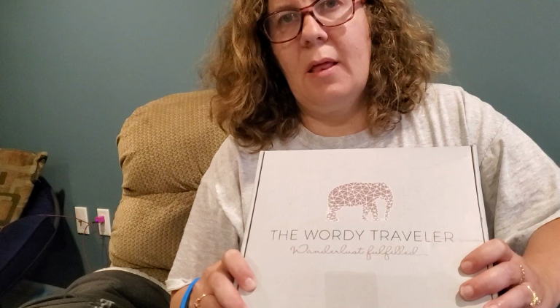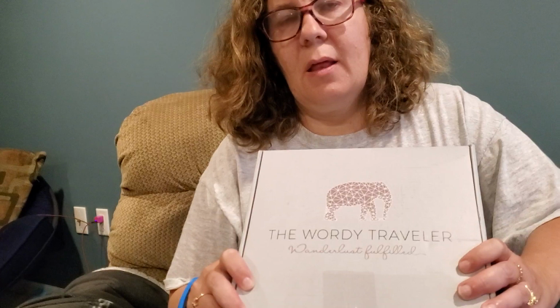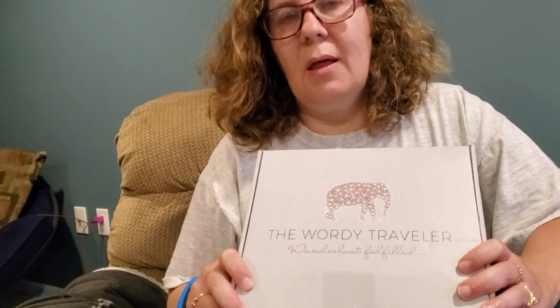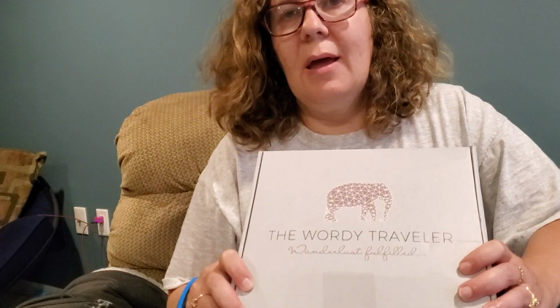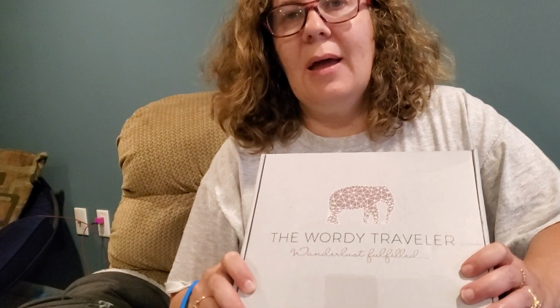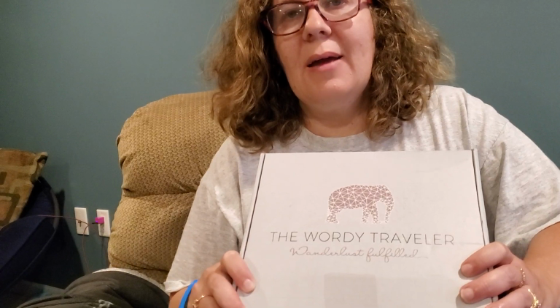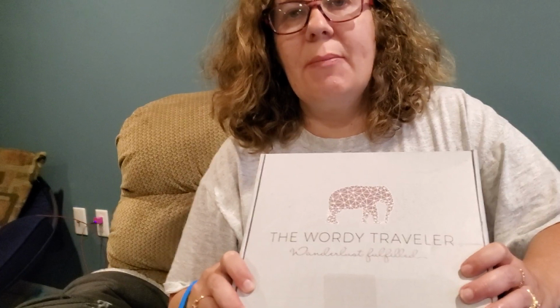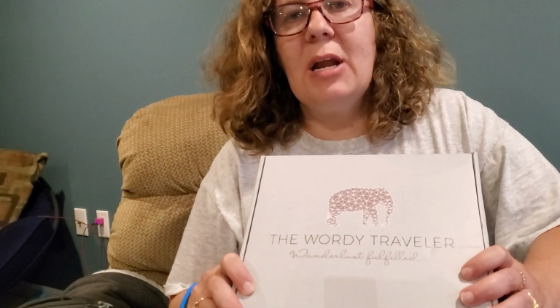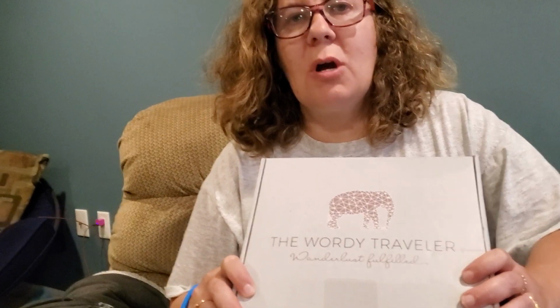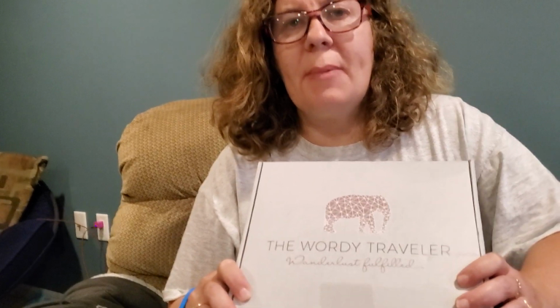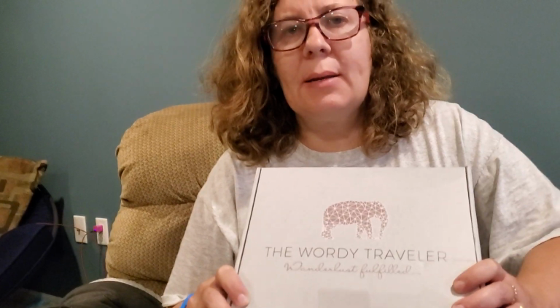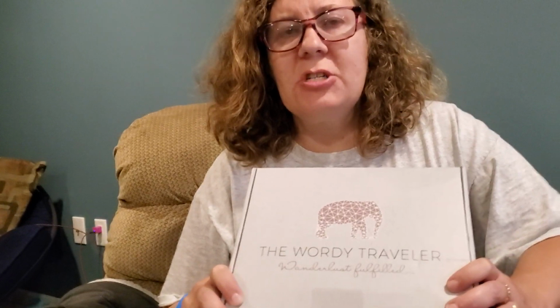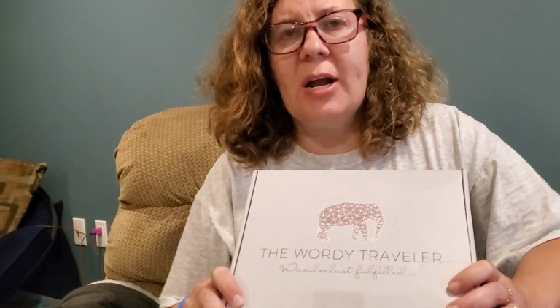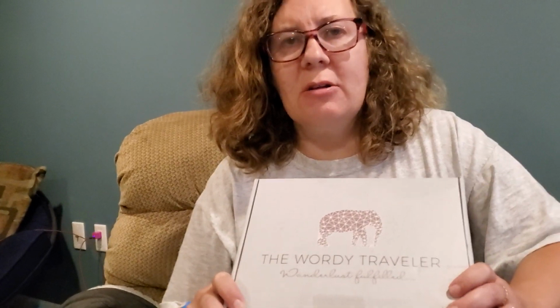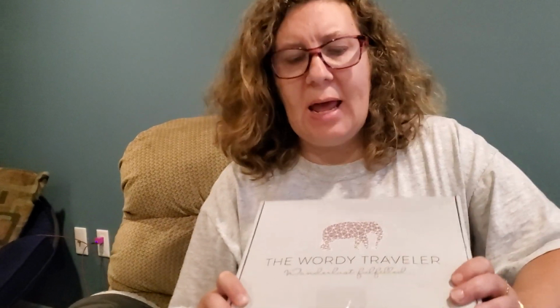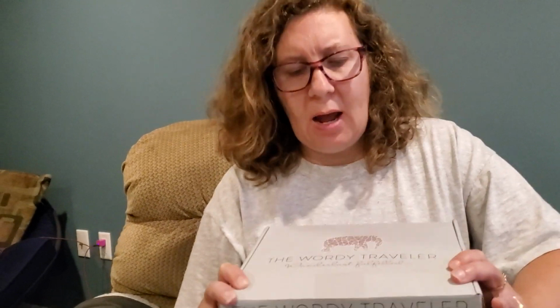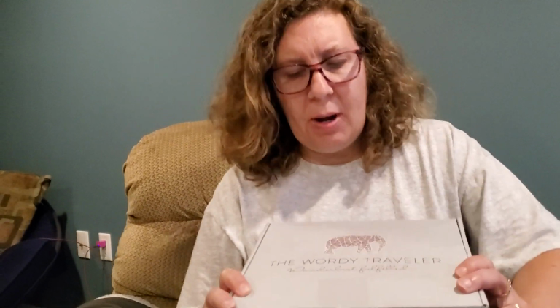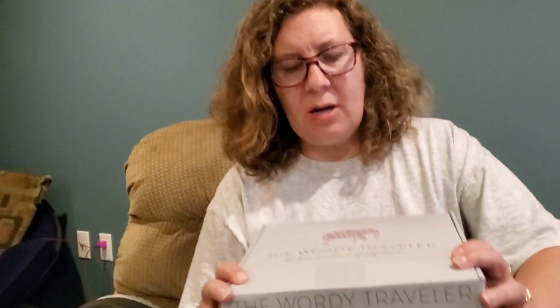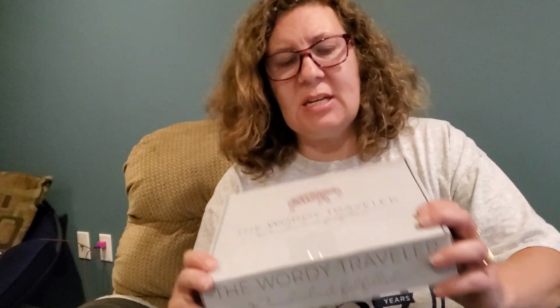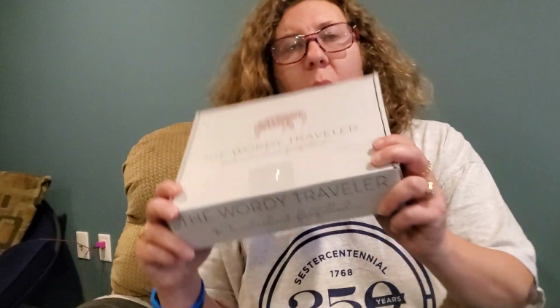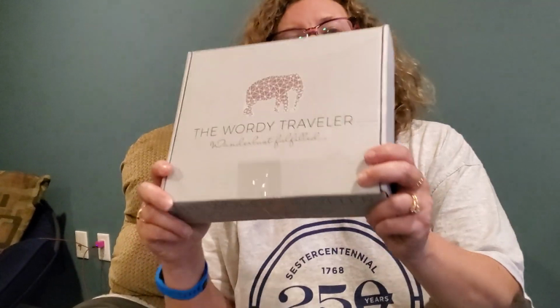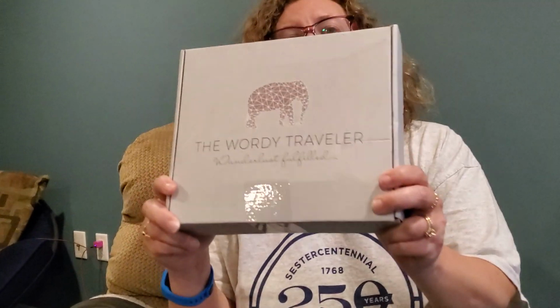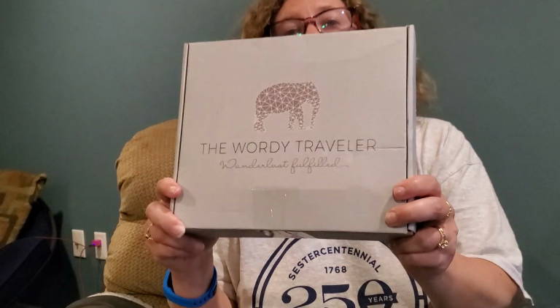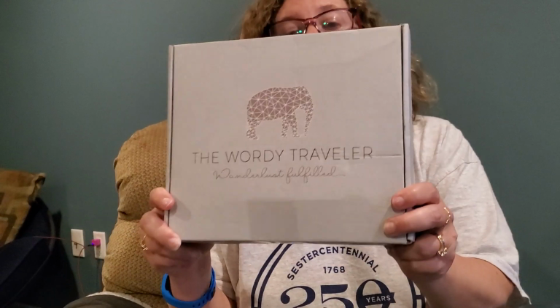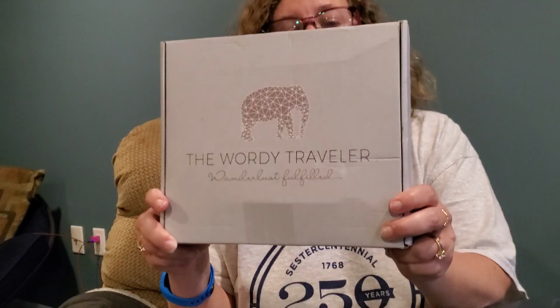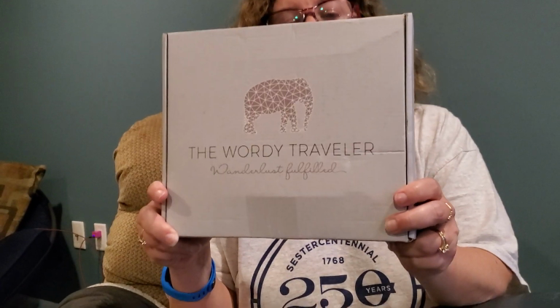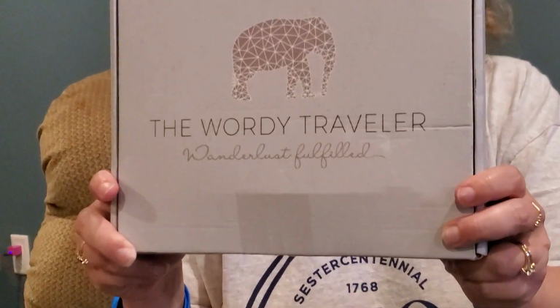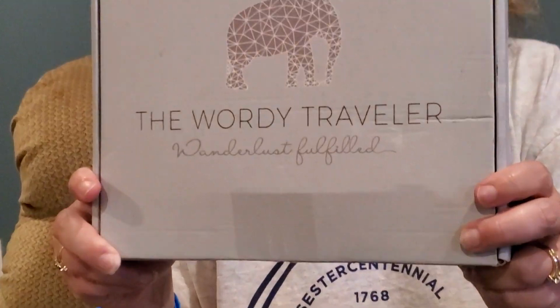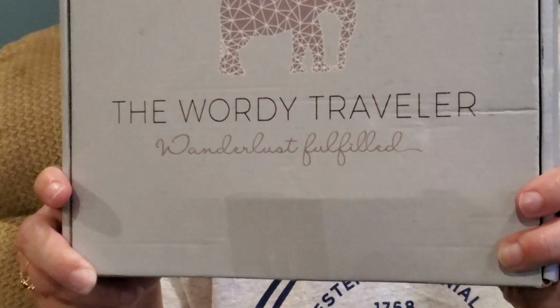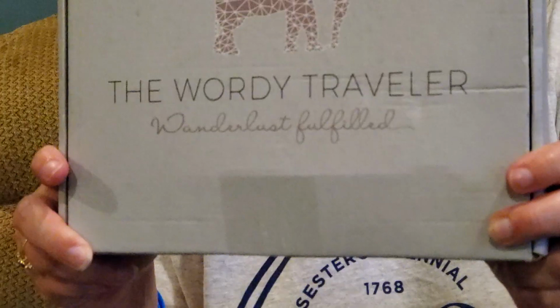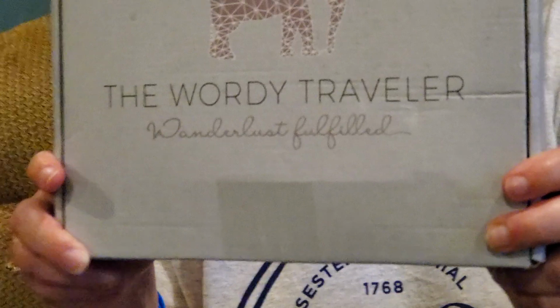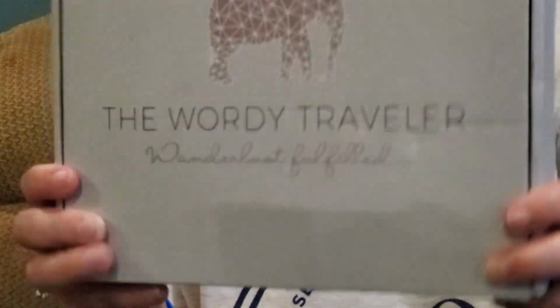Hey everybody, welcome back to my channel. Today I'm unboxing the Wordly Traveler Box.